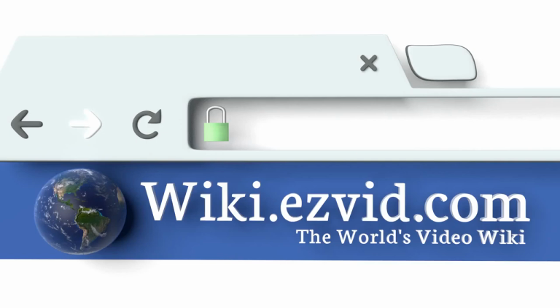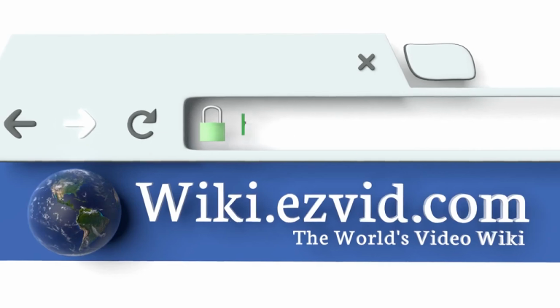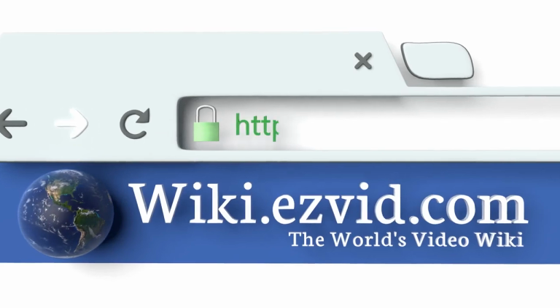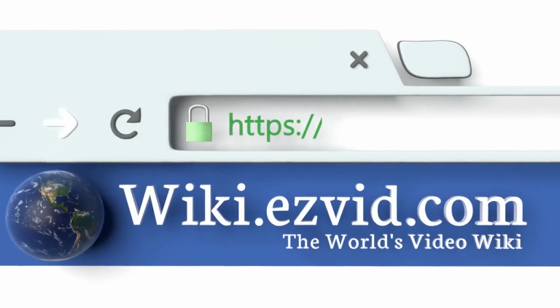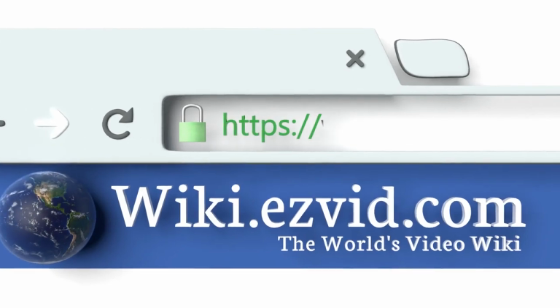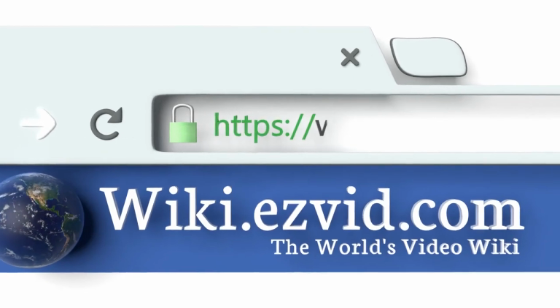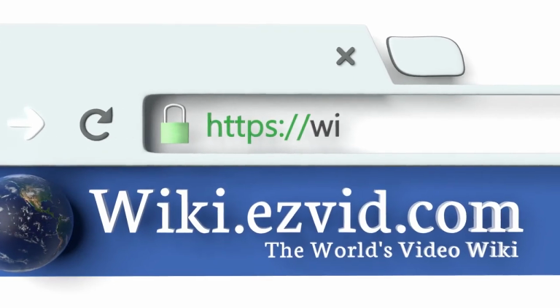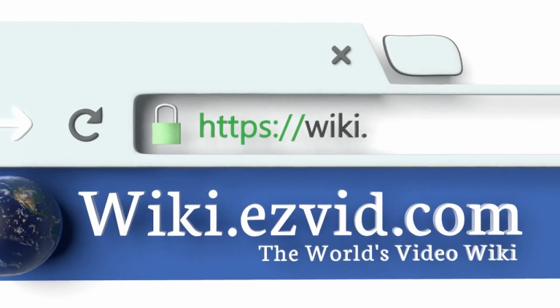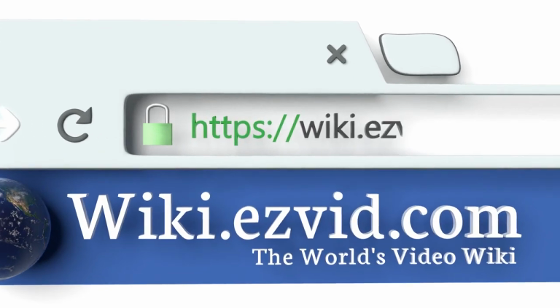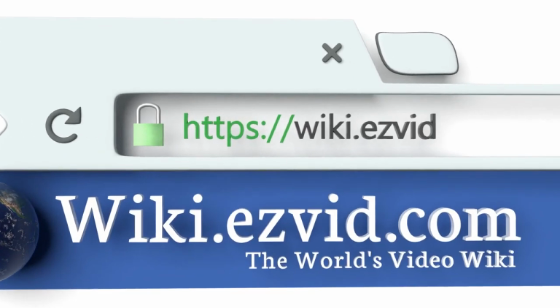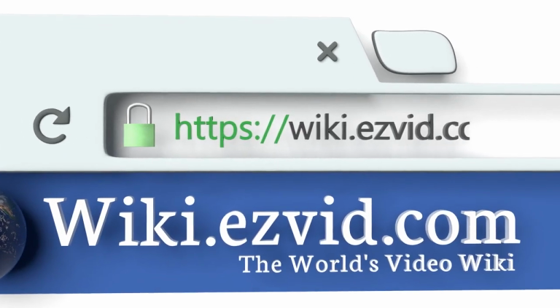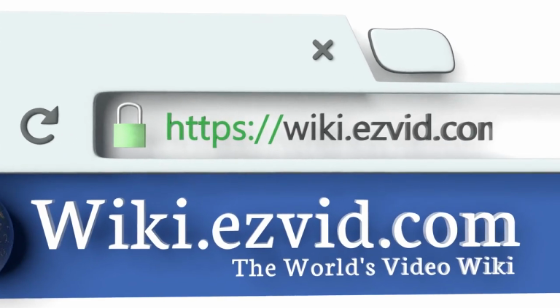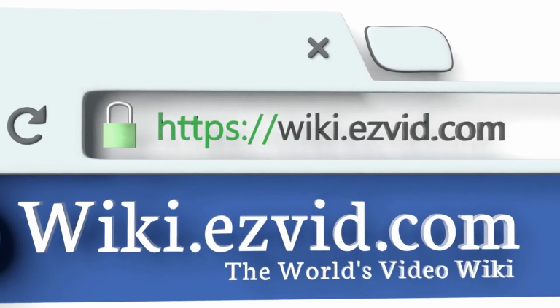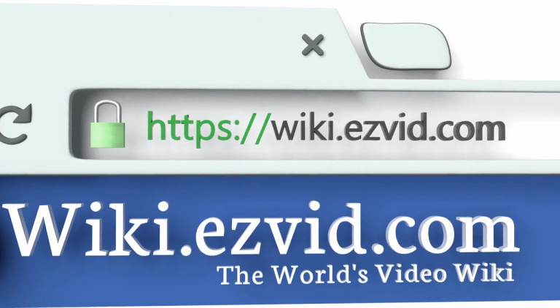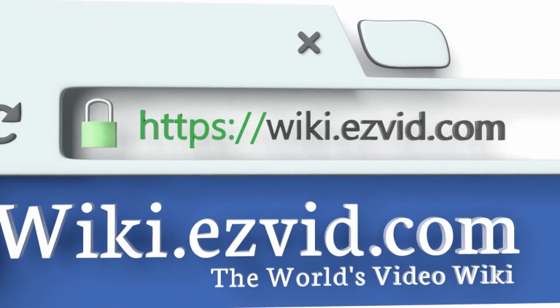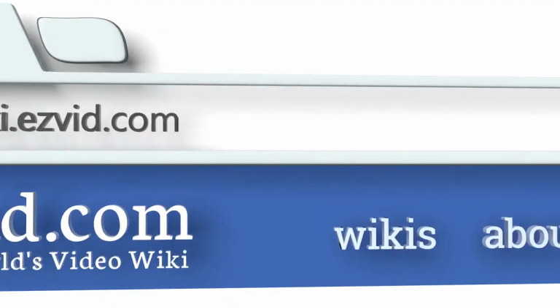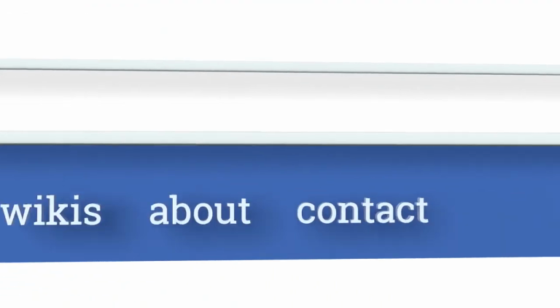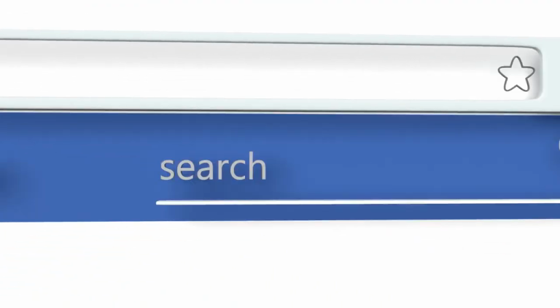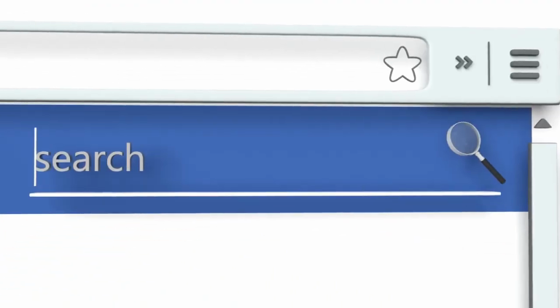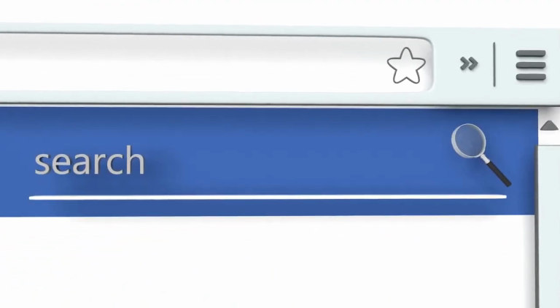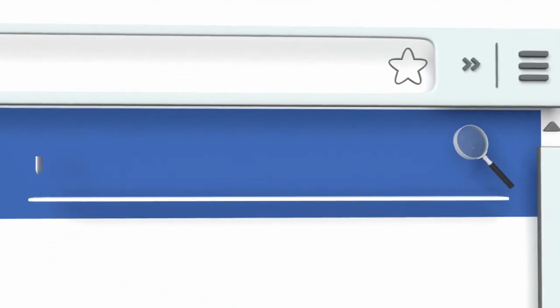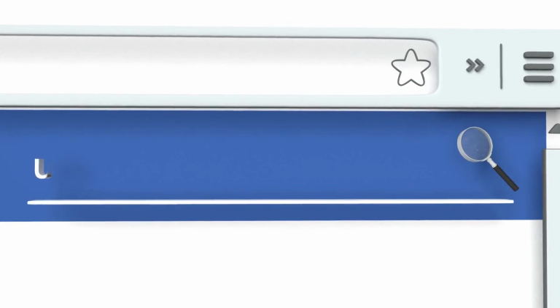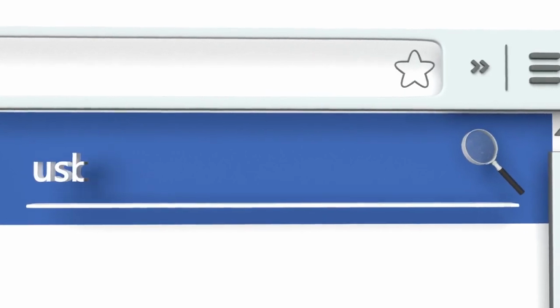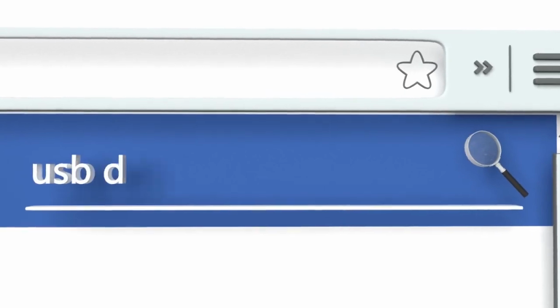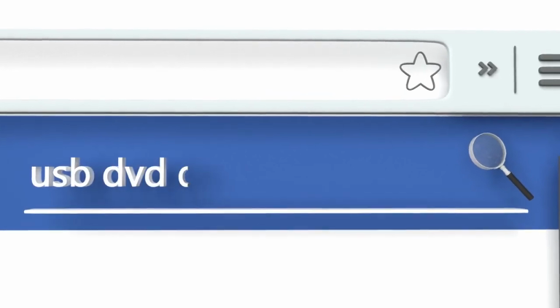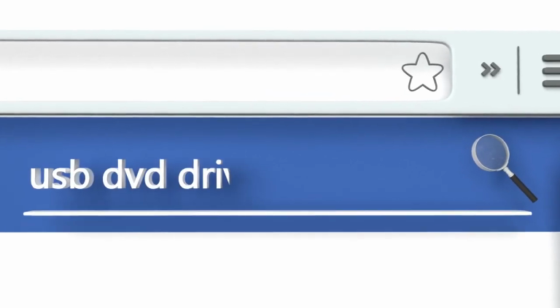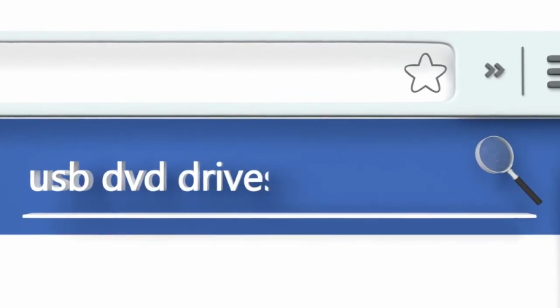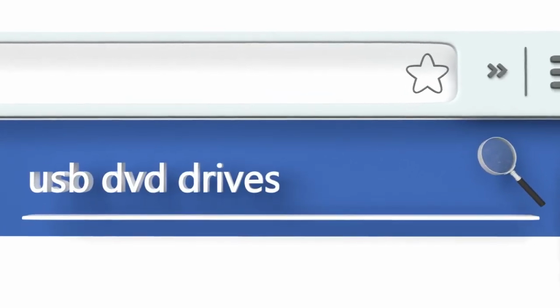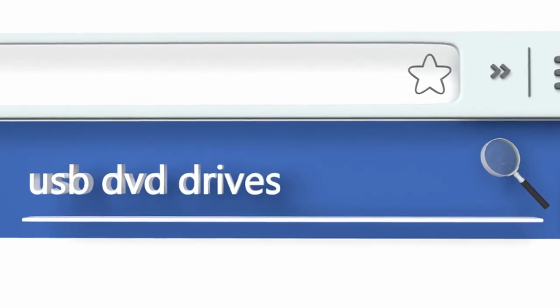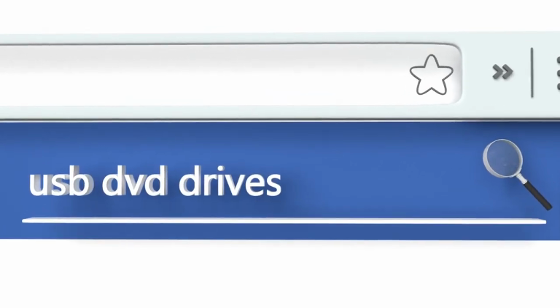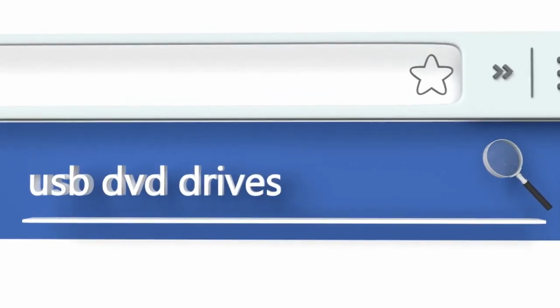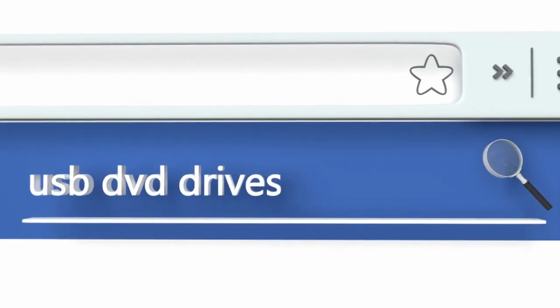To see all of our choices, go to wiki.easyvid.com and search for USB DVD drives, or click beneath this video.